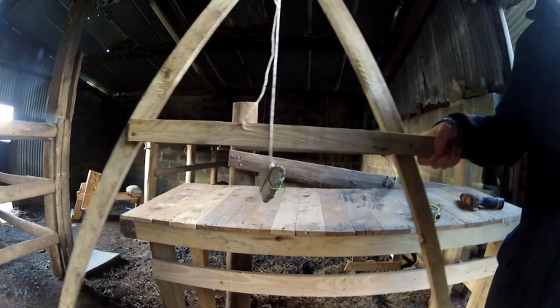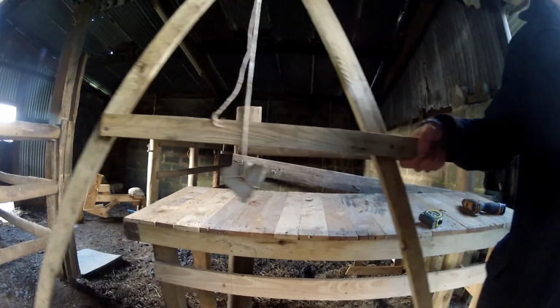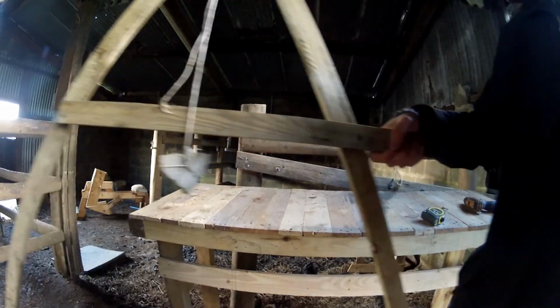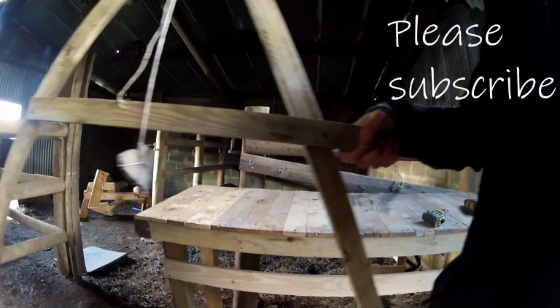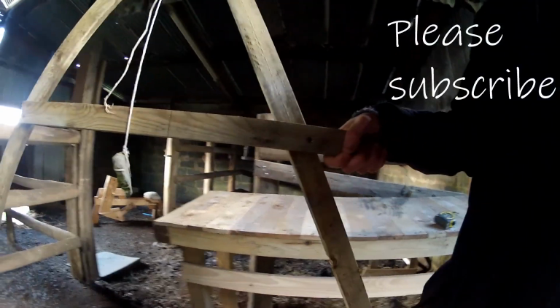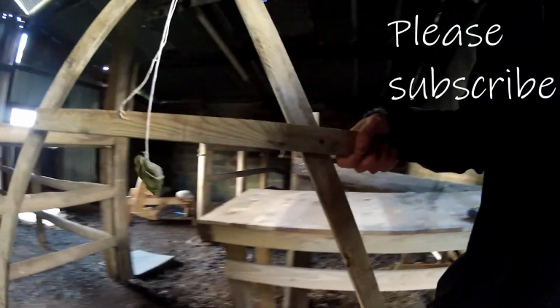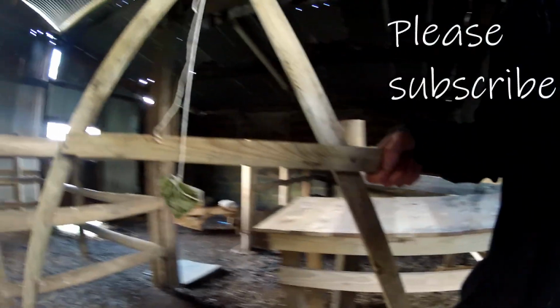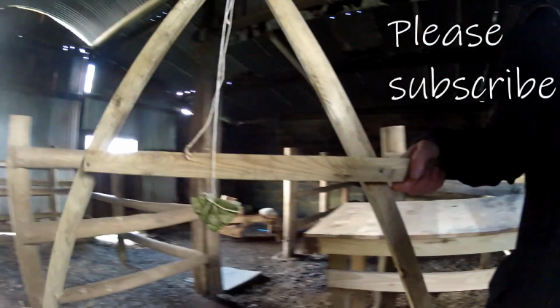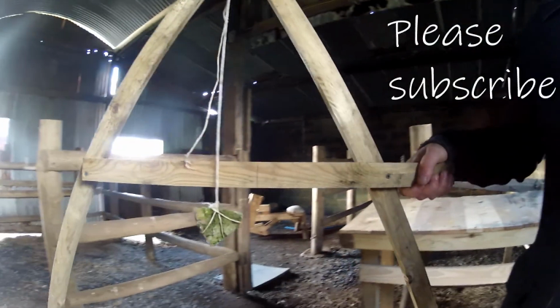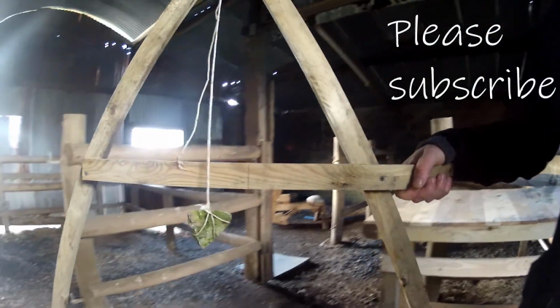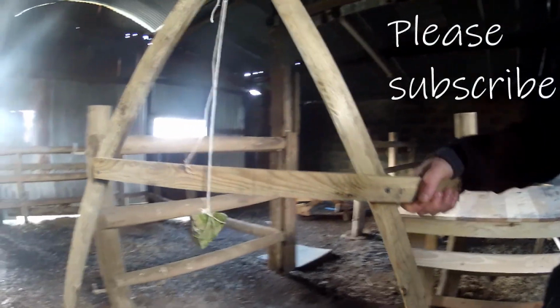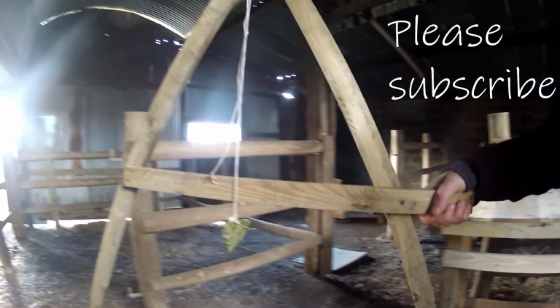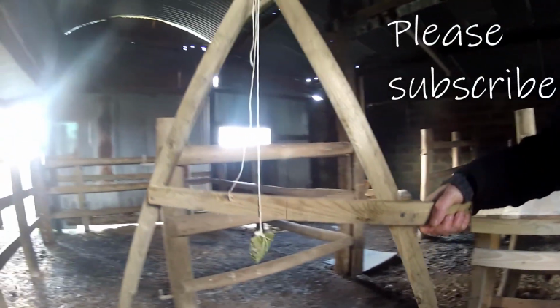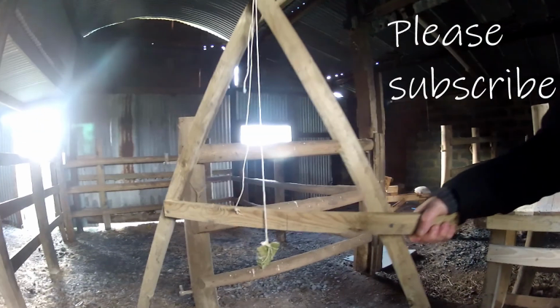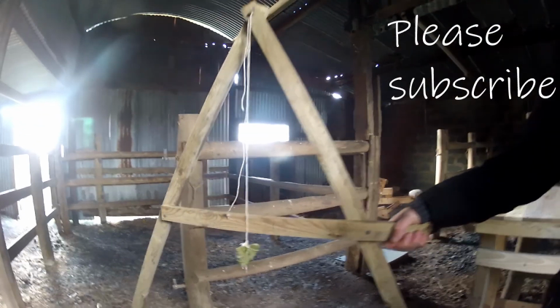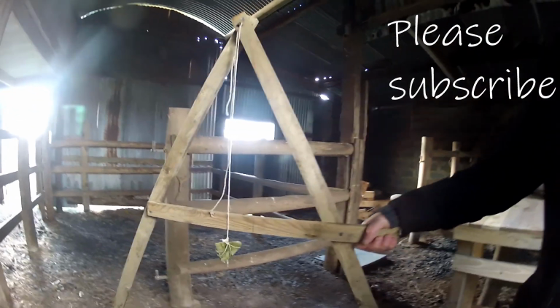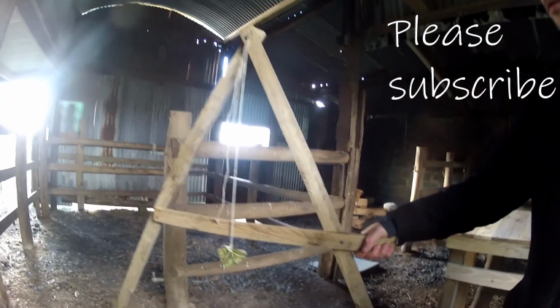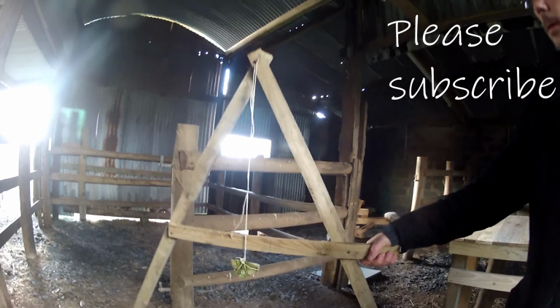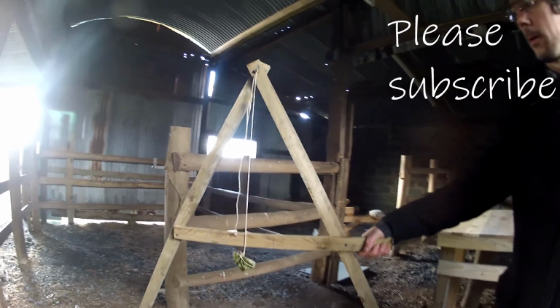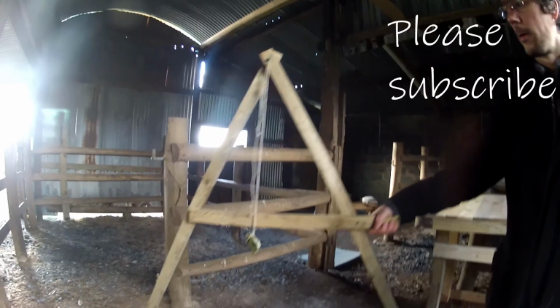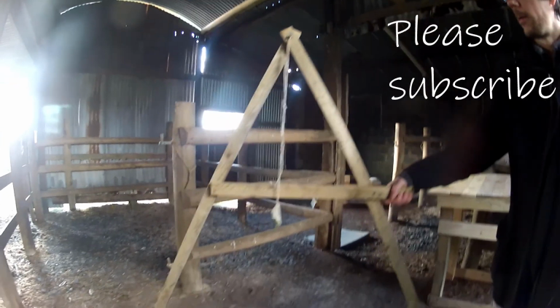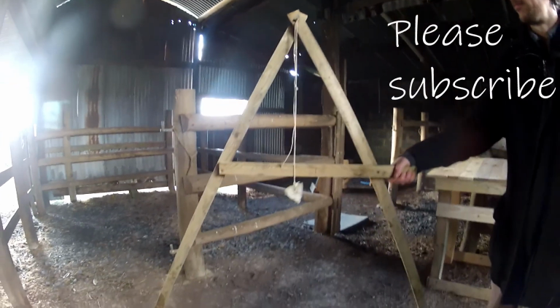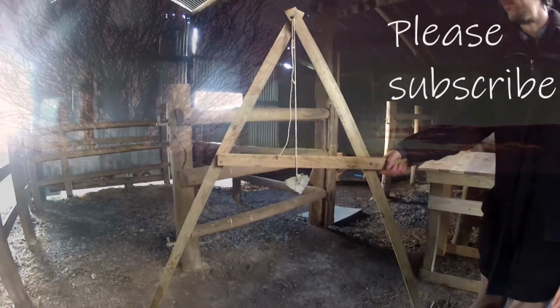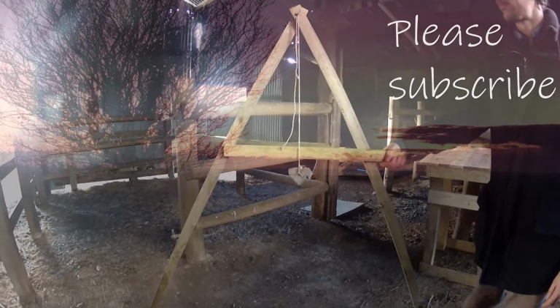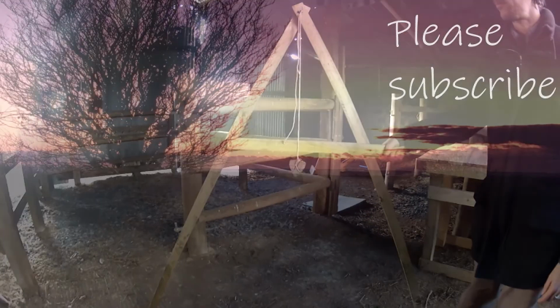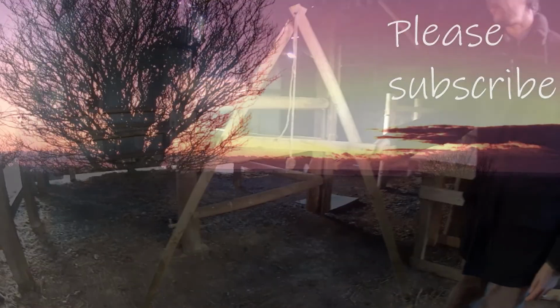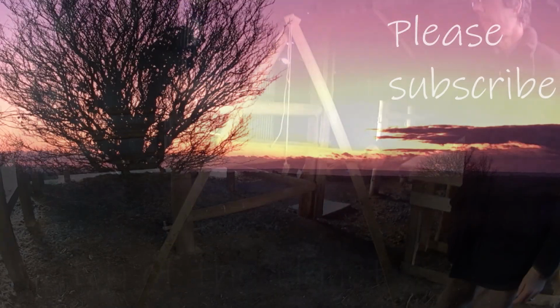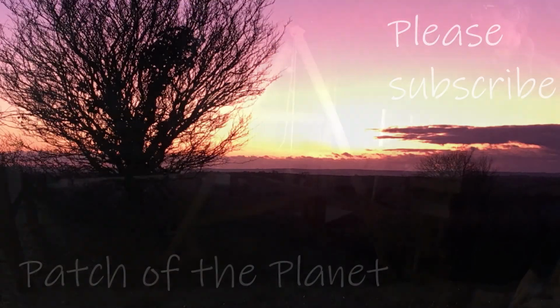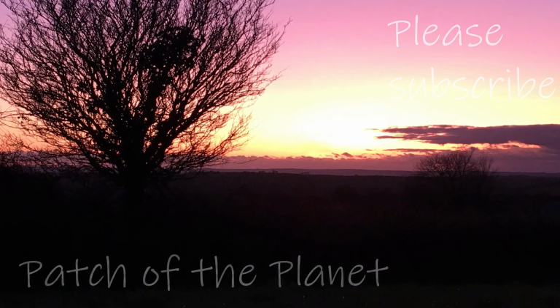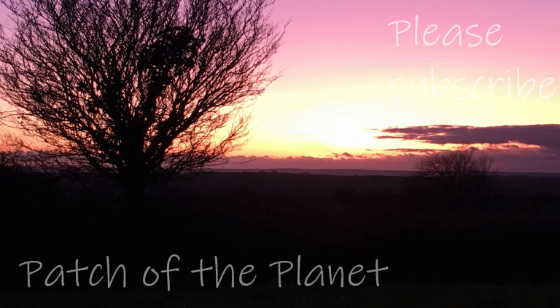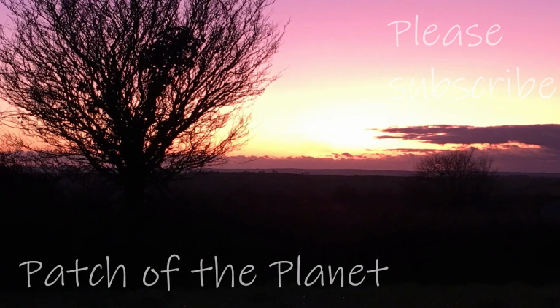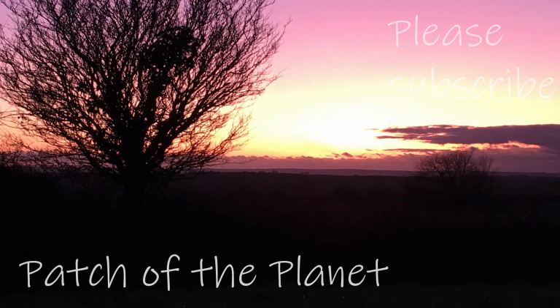If you found that helpful, please do subscribe to the channel, press like, or send me a comment if you've got any questions, and I'll put another video up soon.